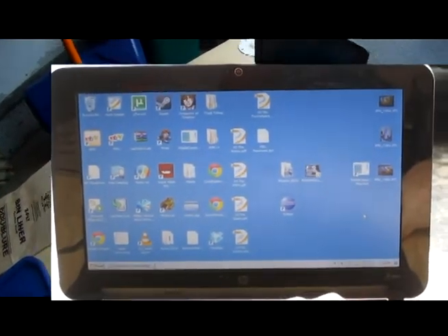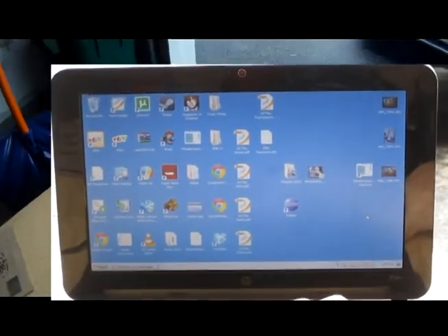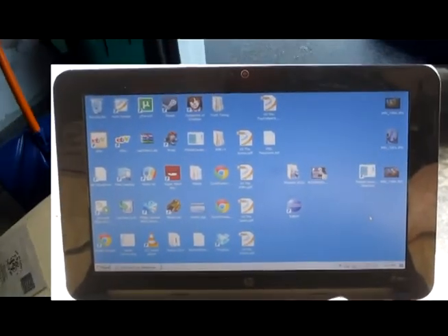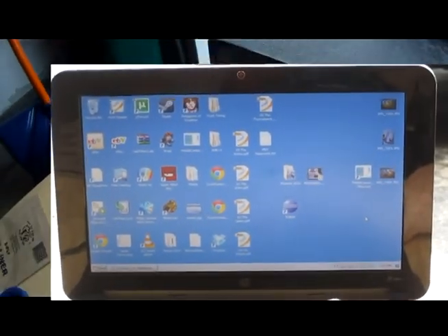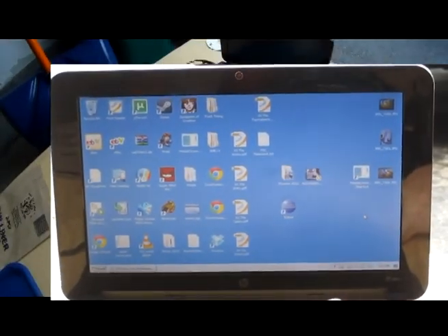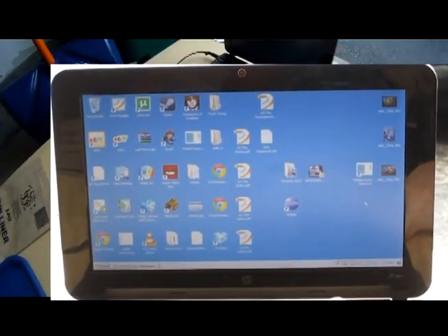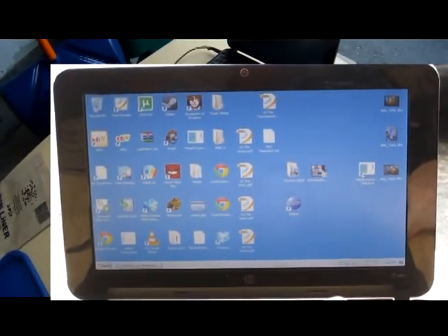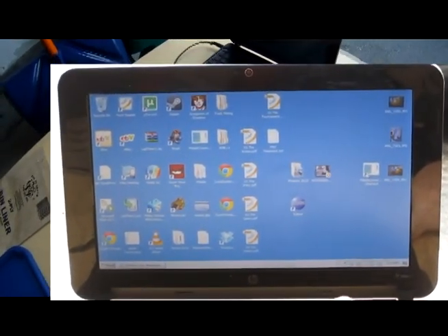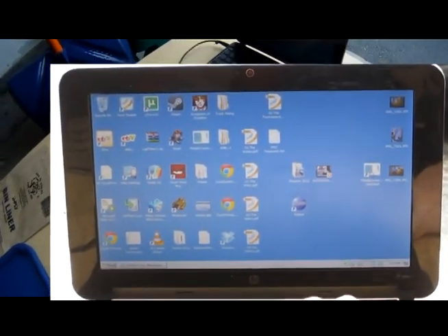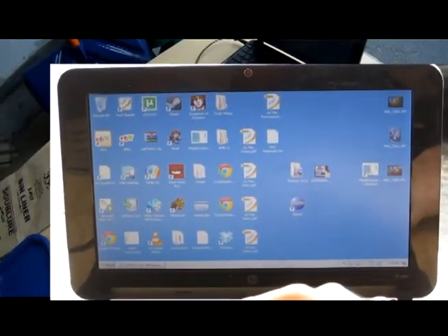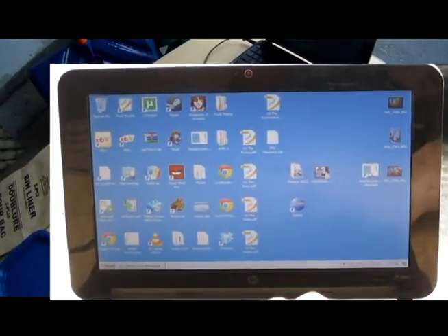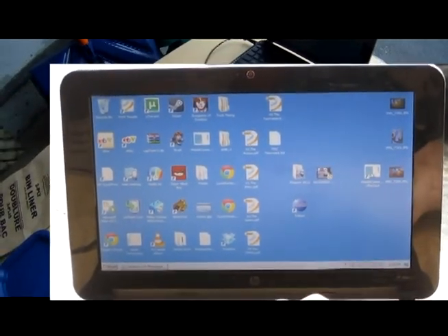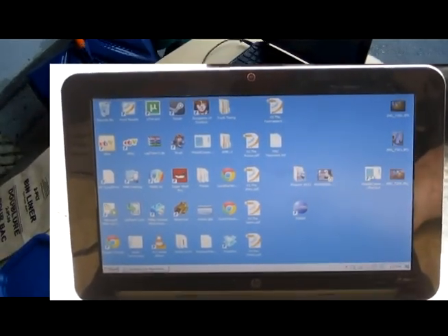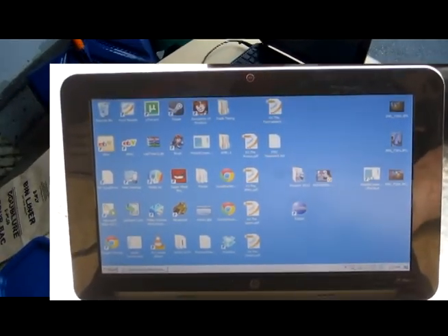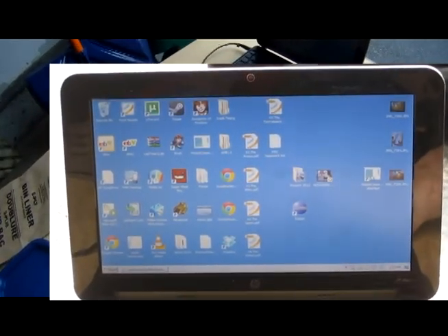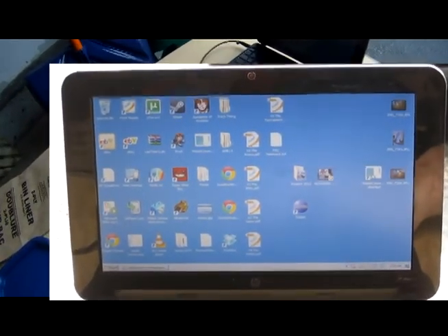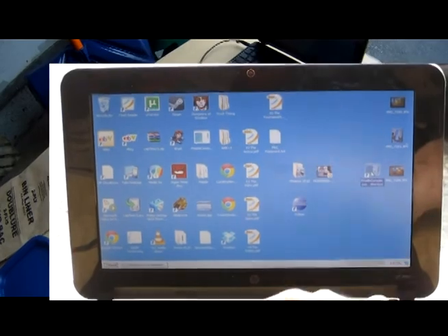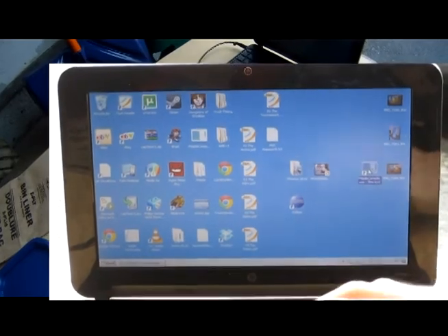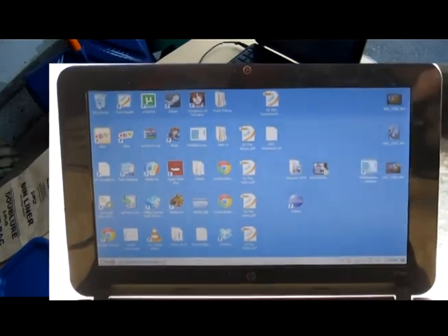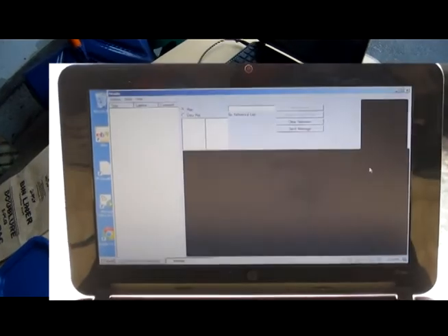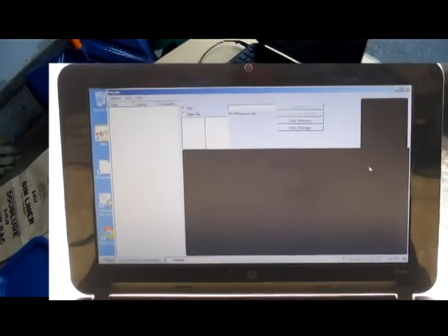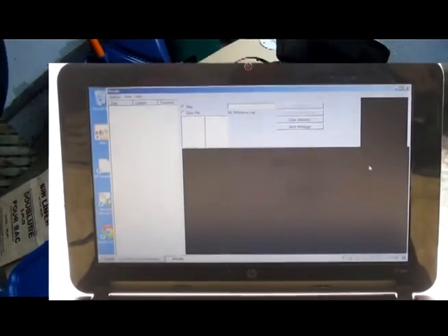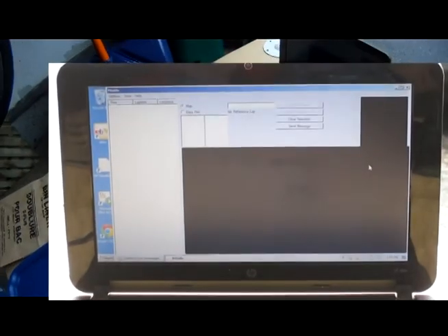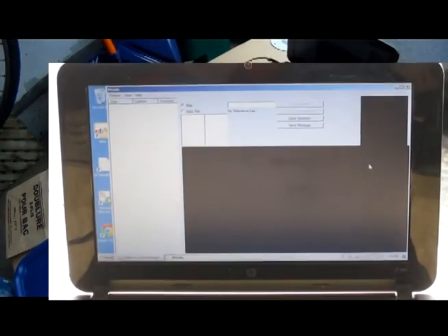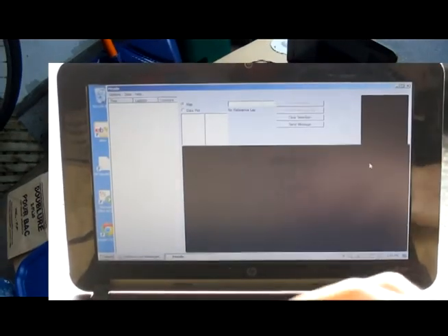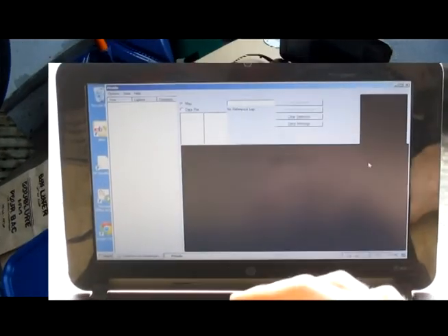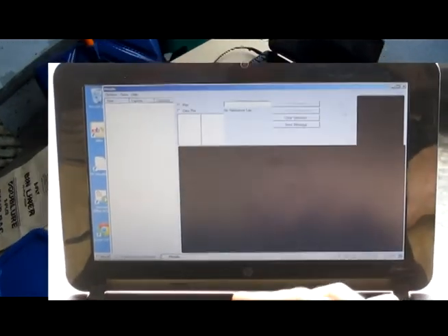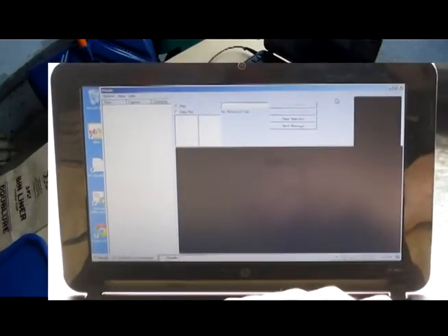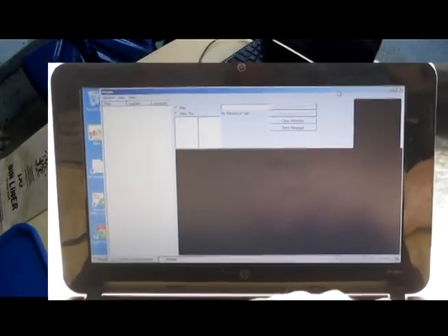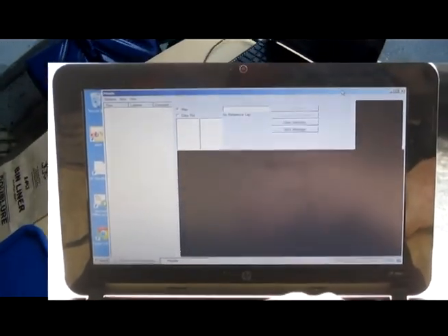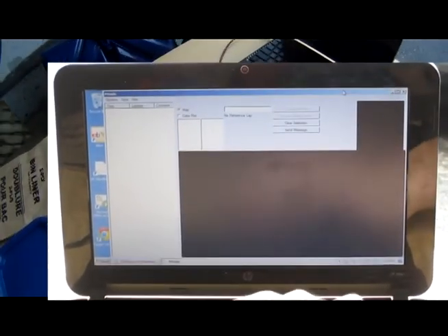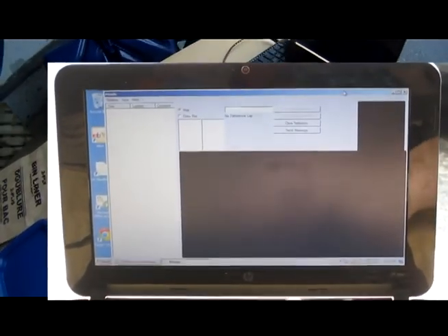So today we're doing a full demo of Wi-Fi Lapper. I've got my netbook, my computer and my router. I've just started Pitside up on the netbook.